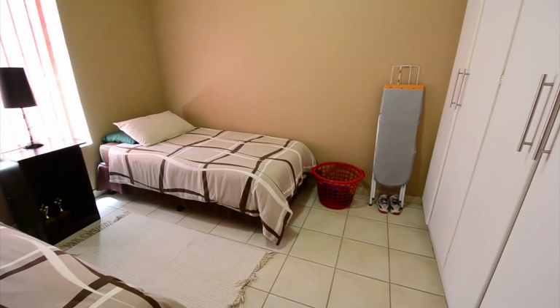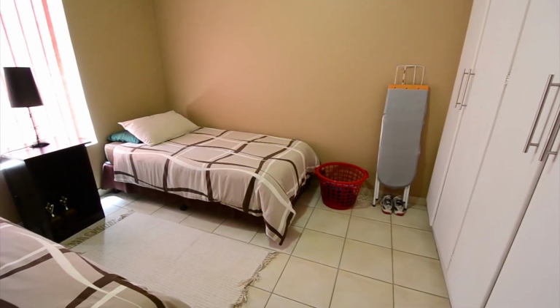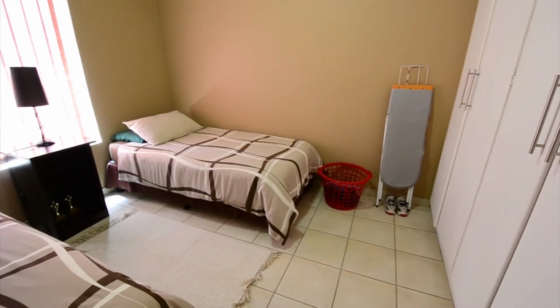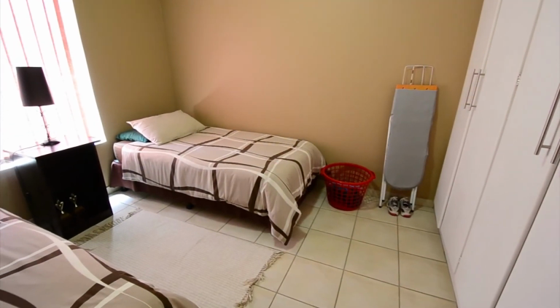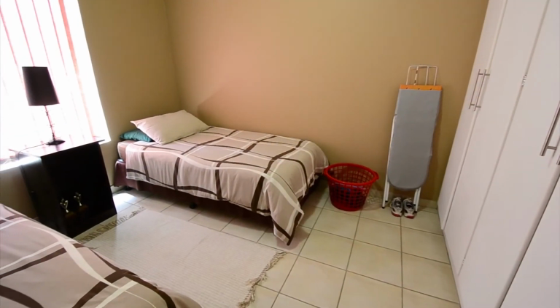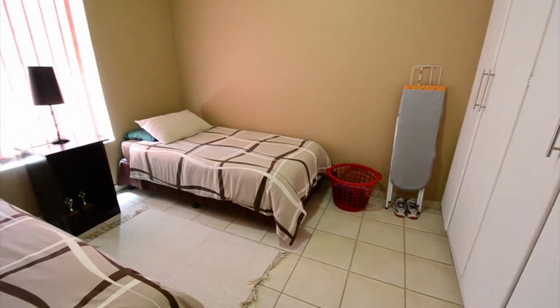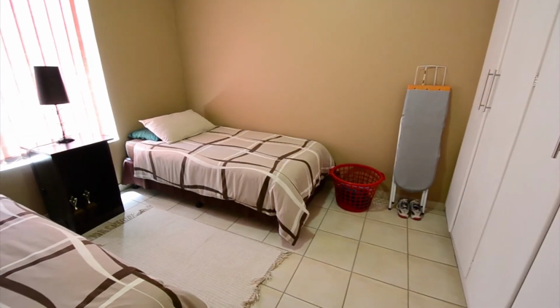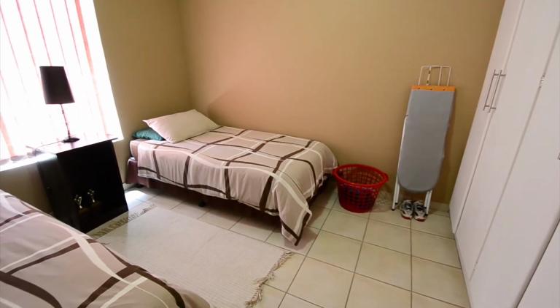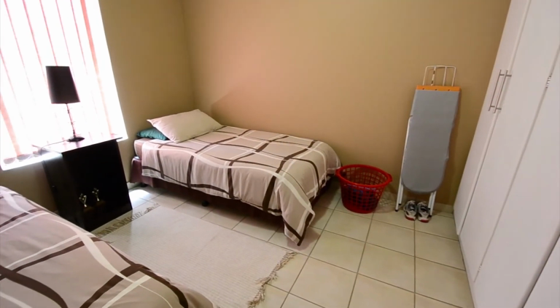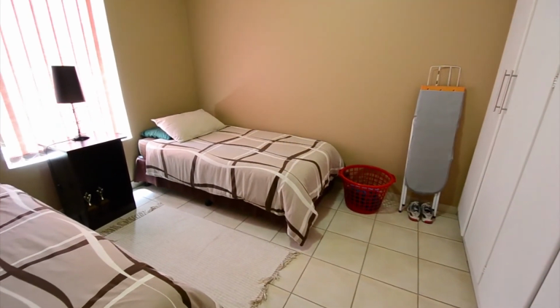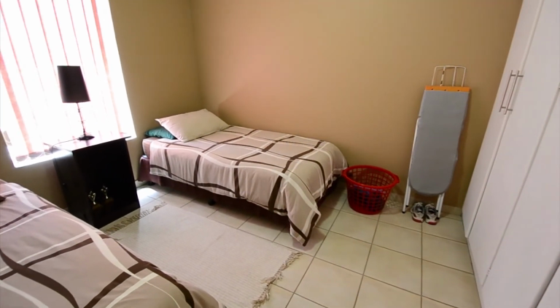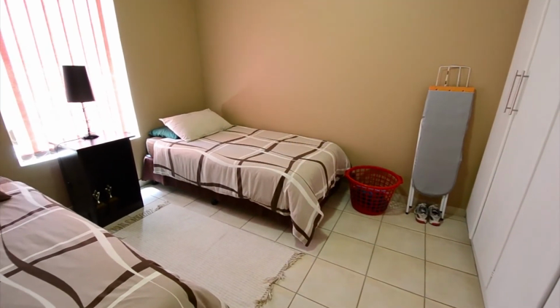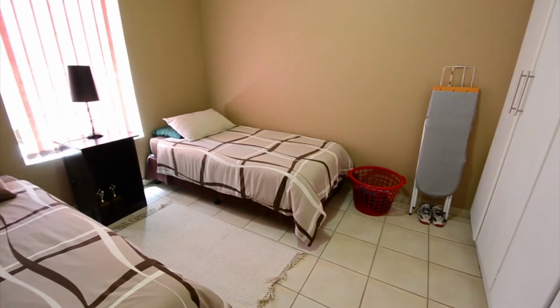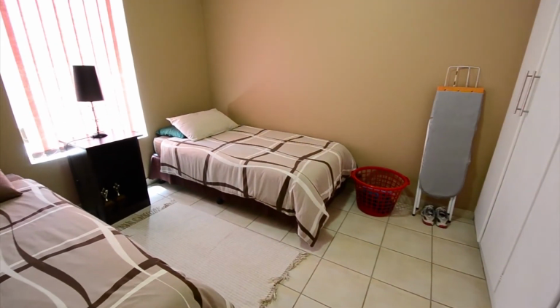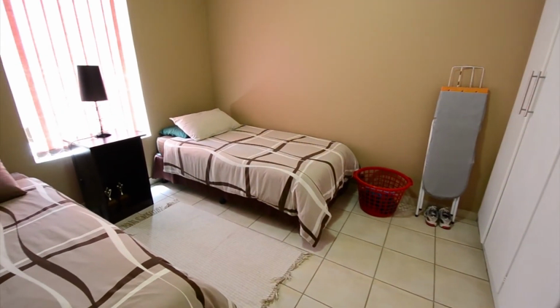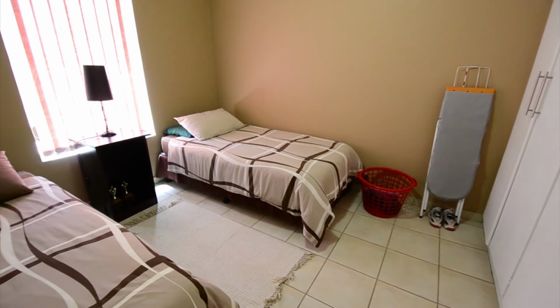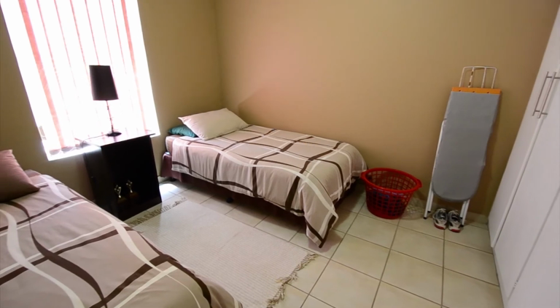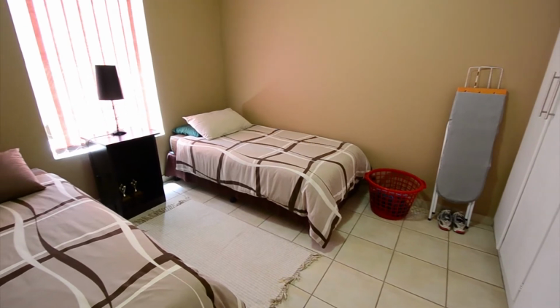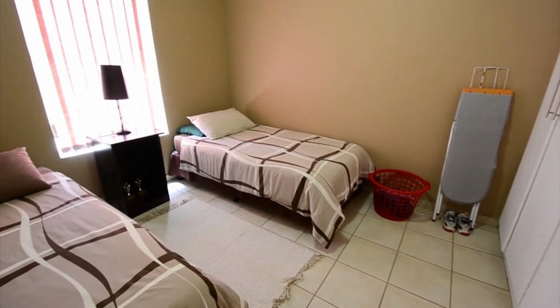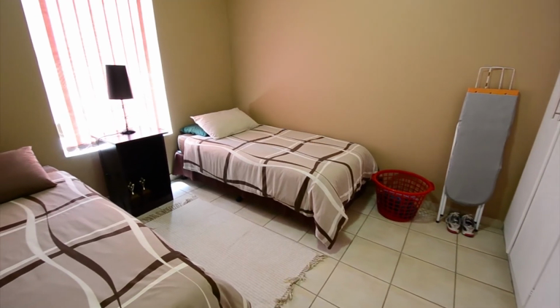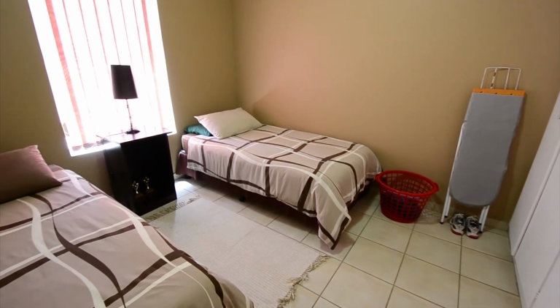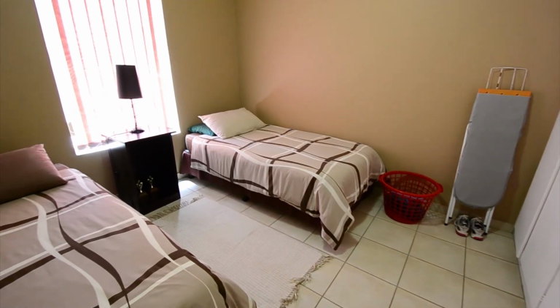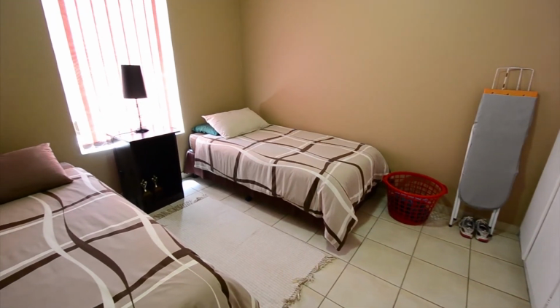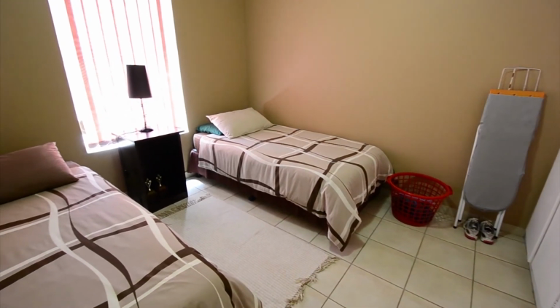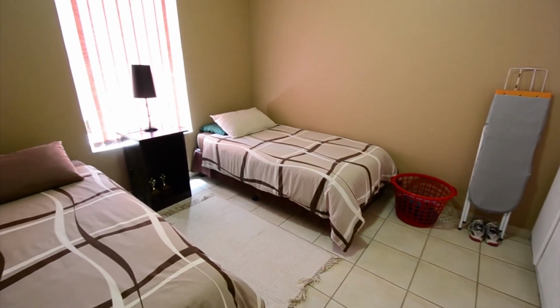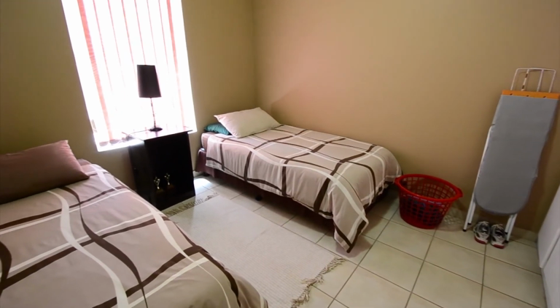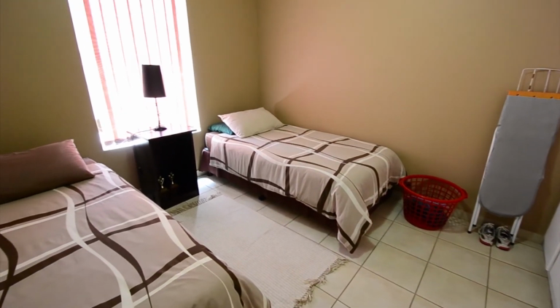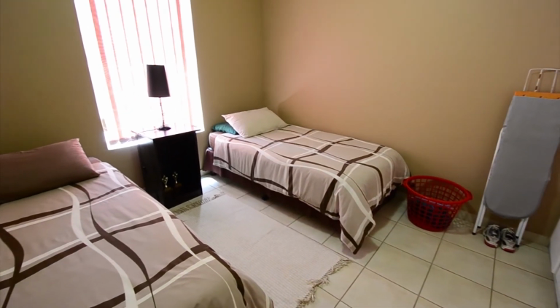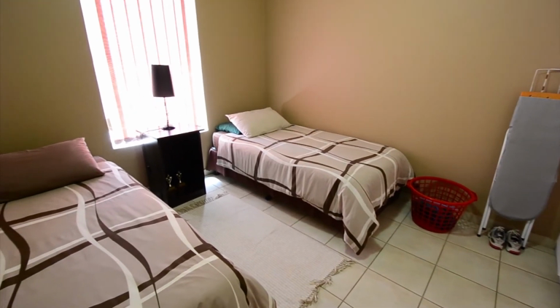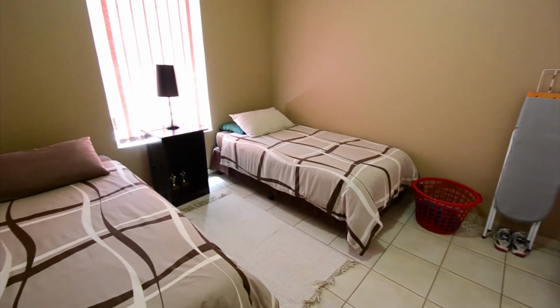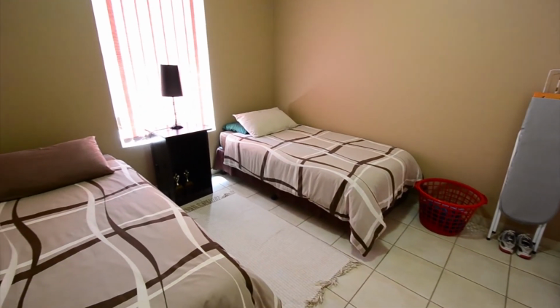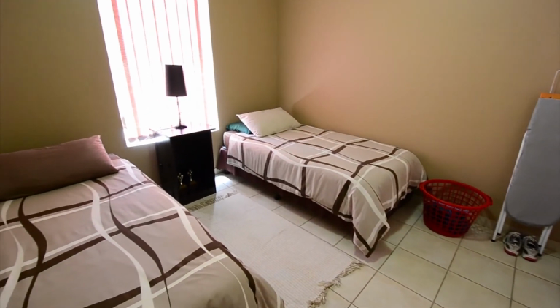The spacious second bedroom is also tiled and offers built-in cupboards, a dressing area and large window.